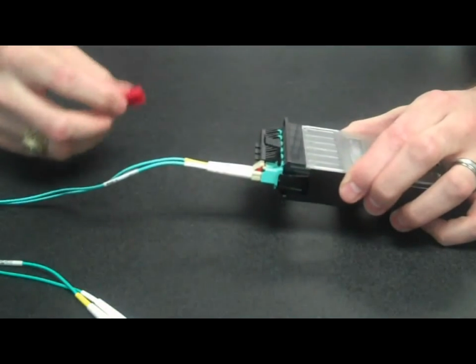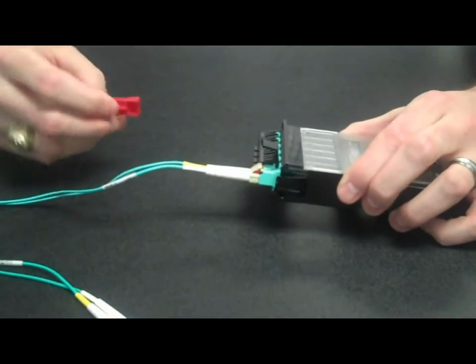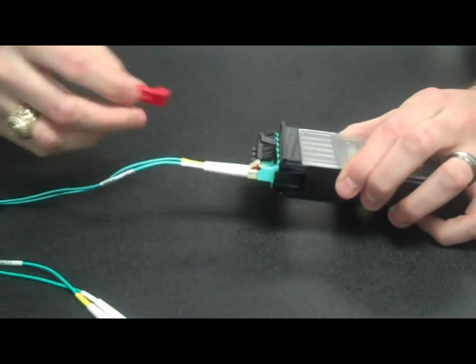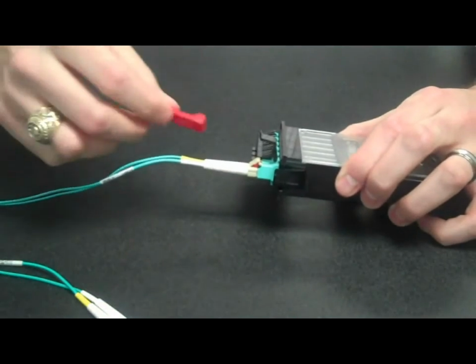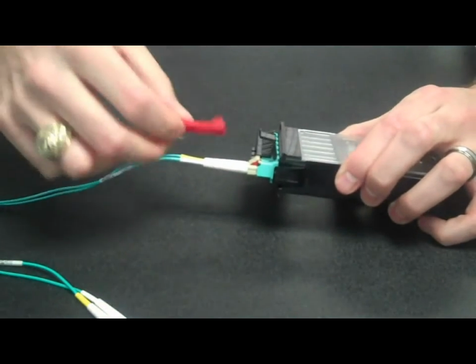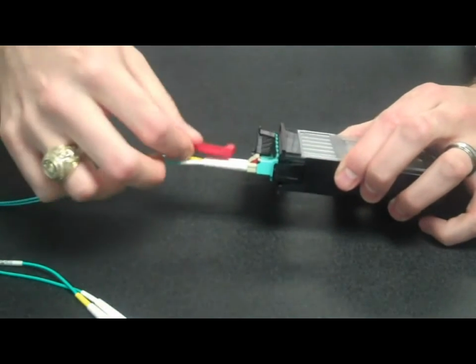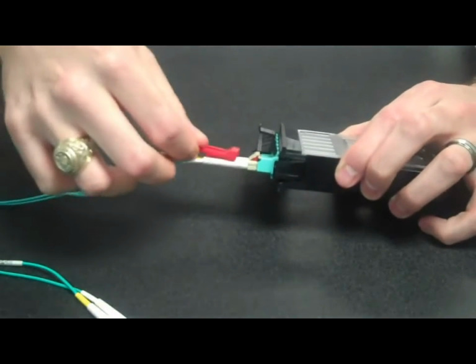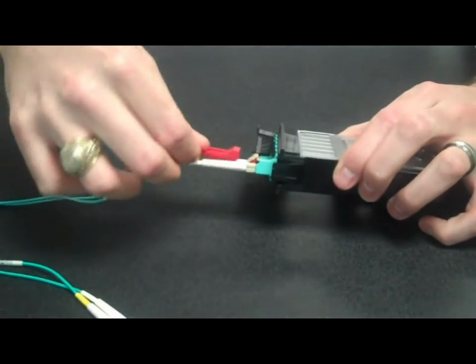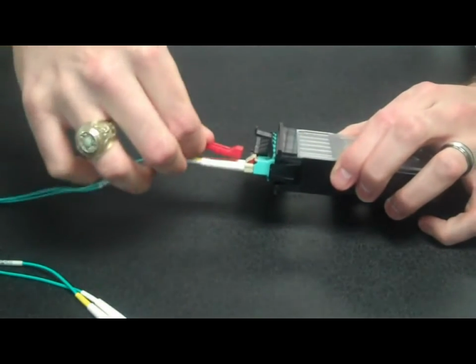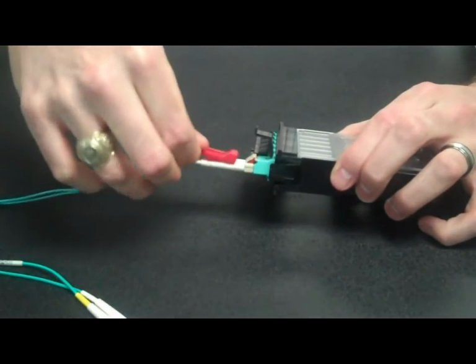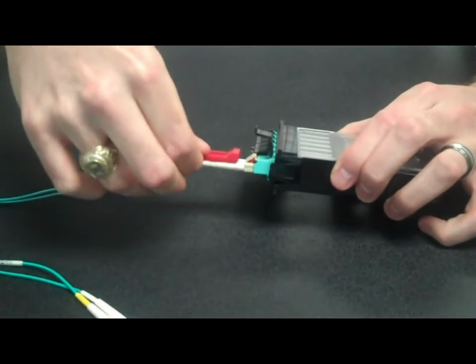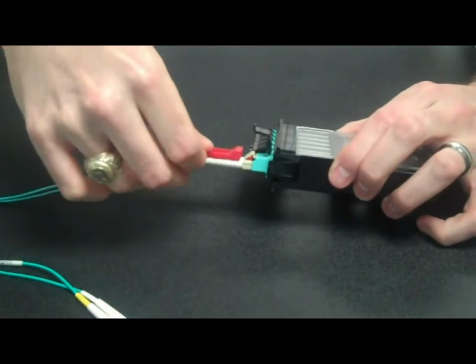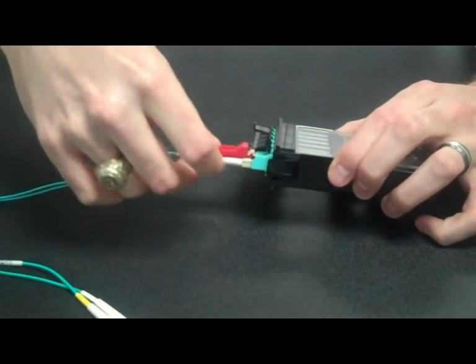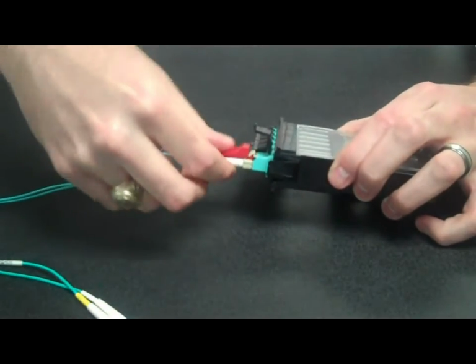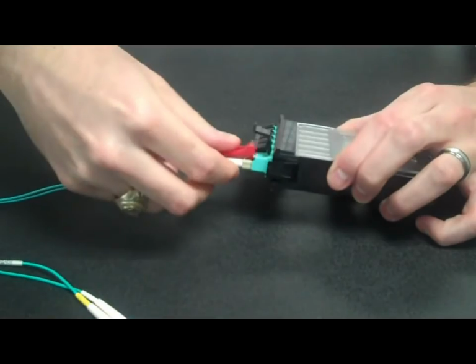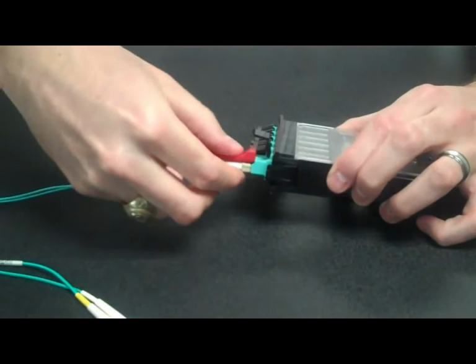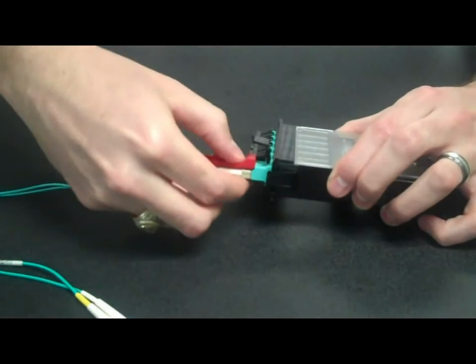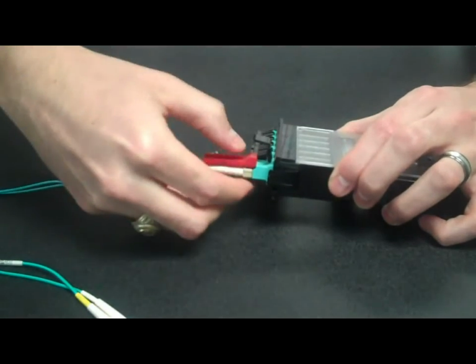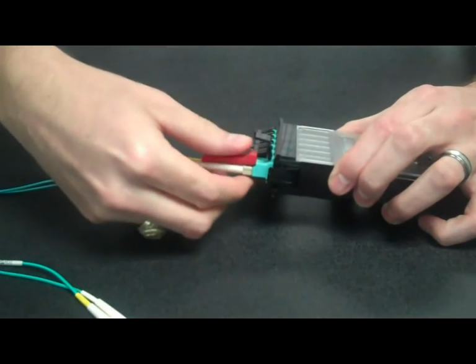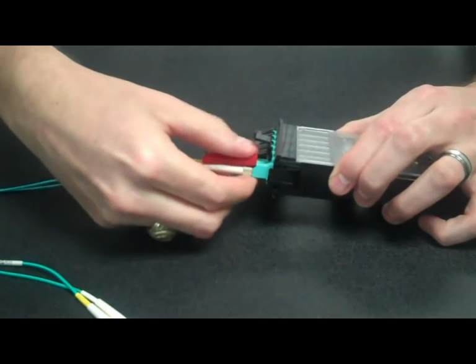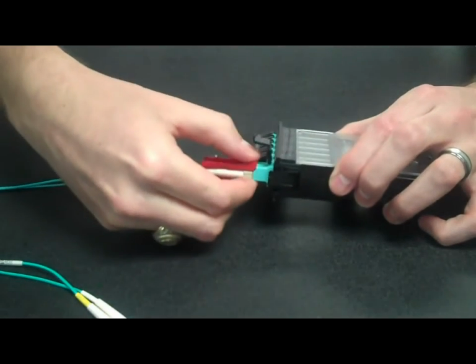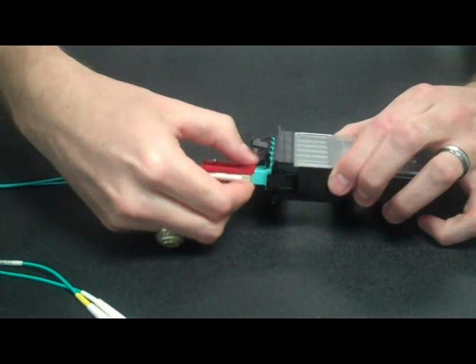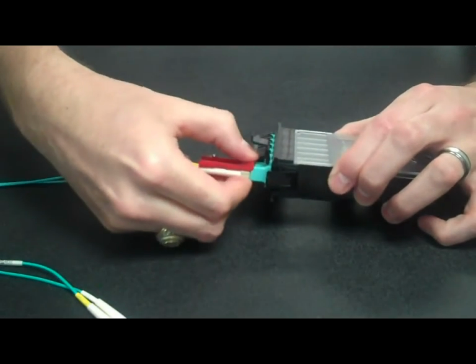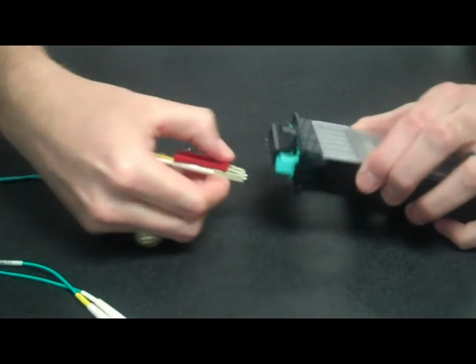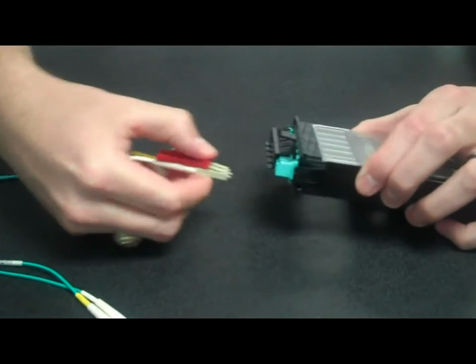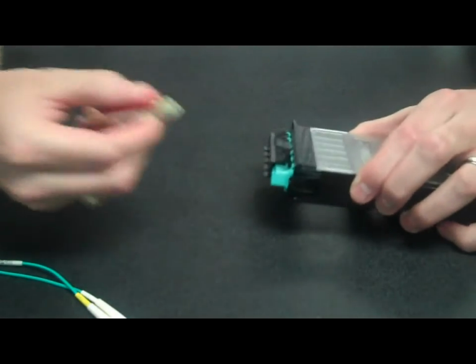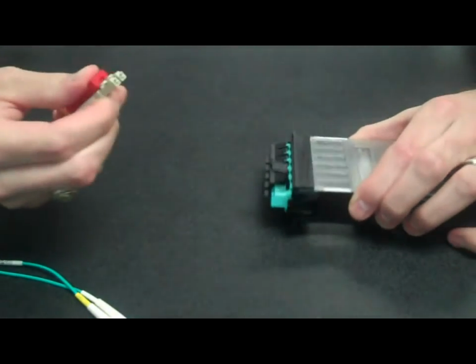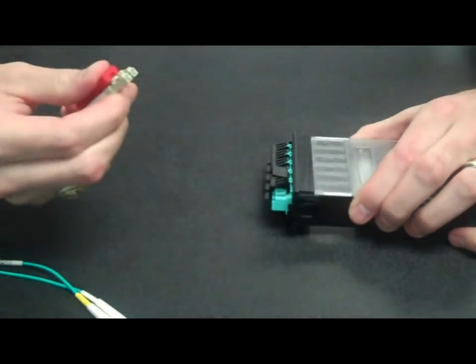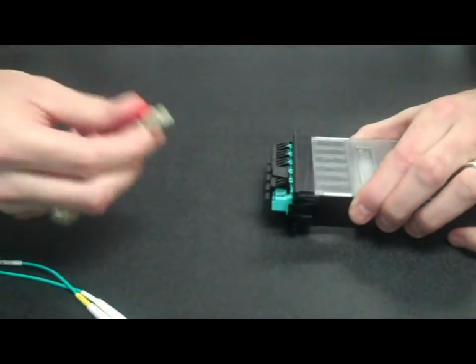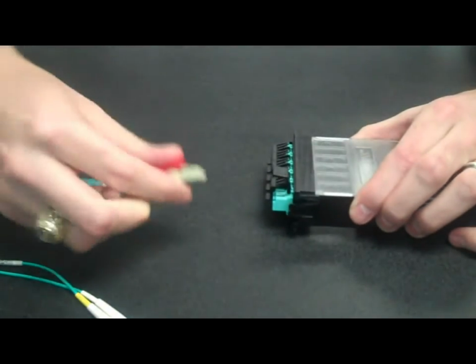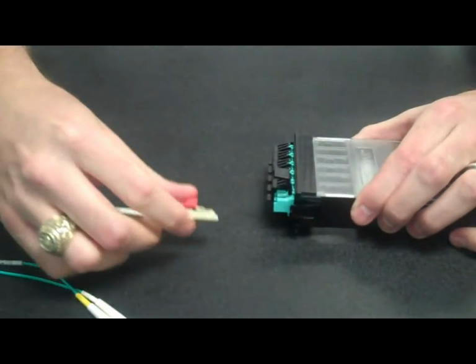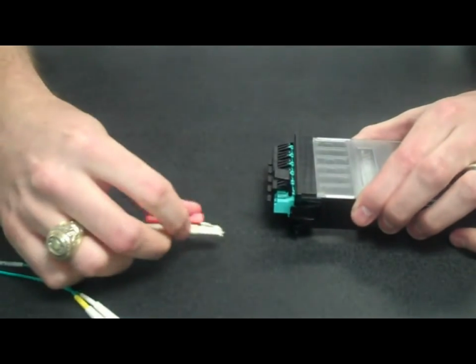Each kit comes with a tool that you line up over it. Press down to take out.